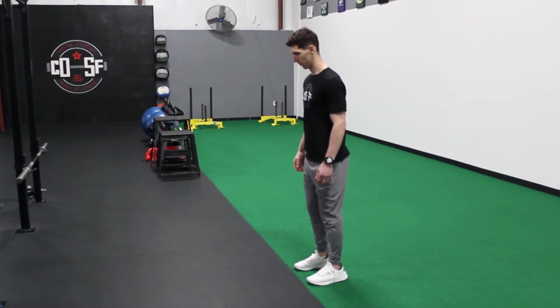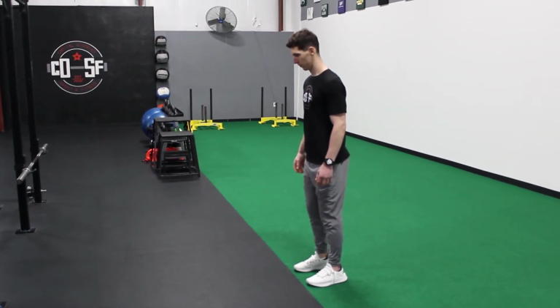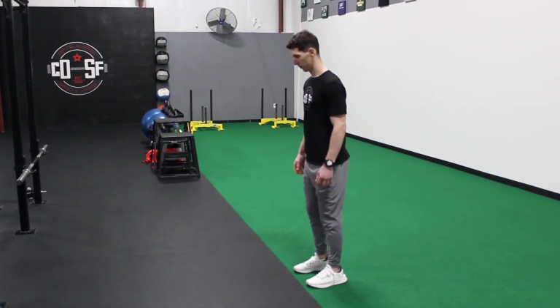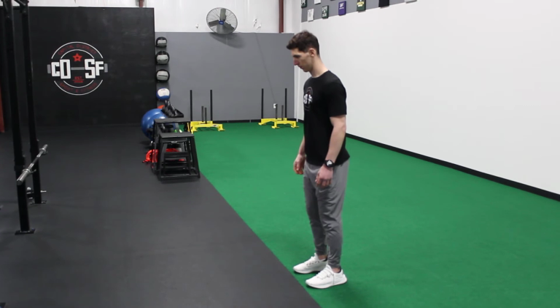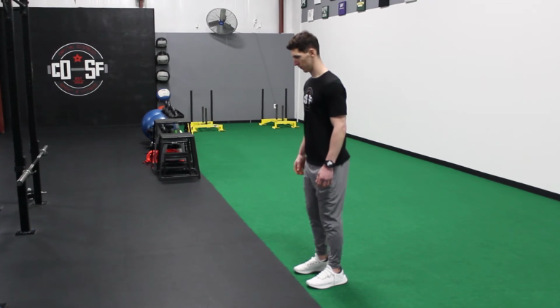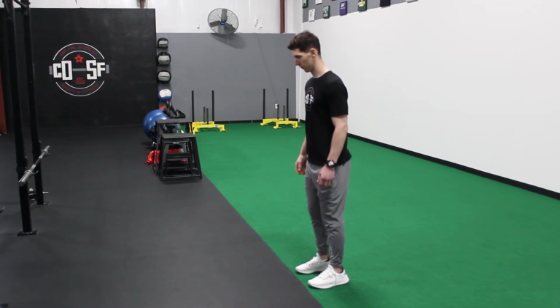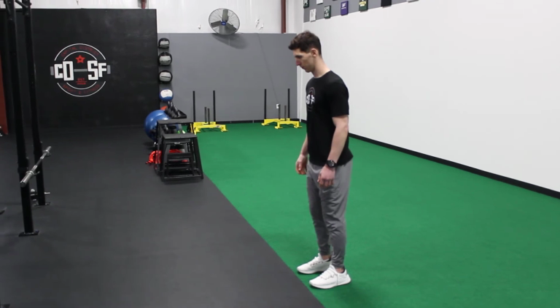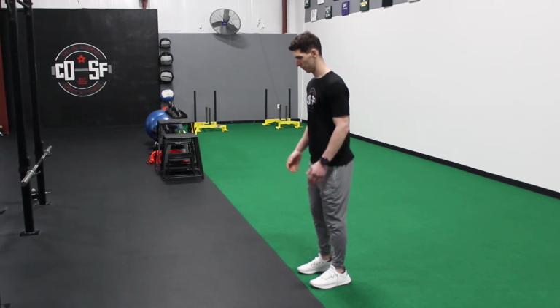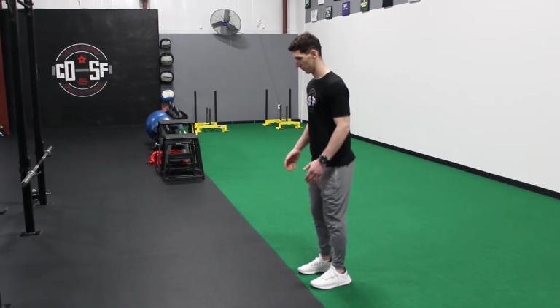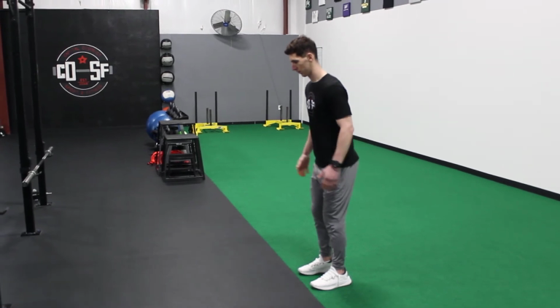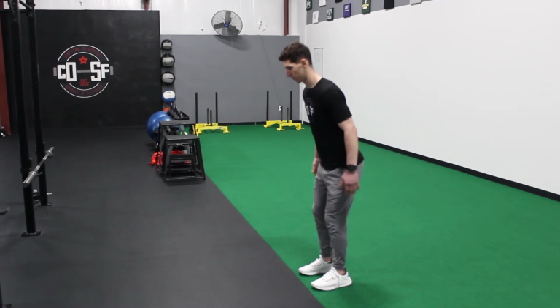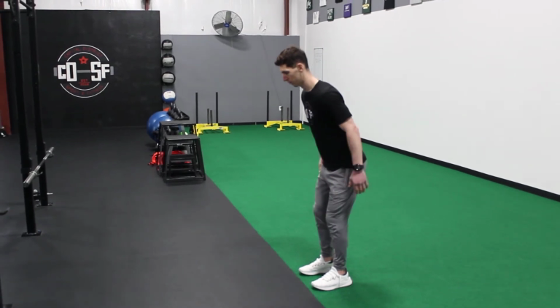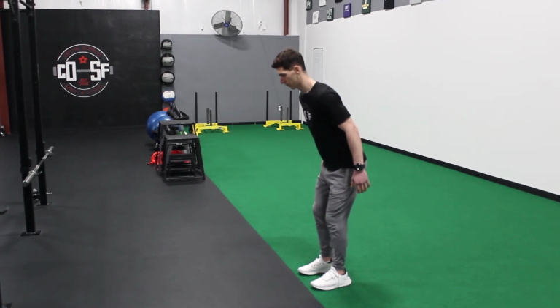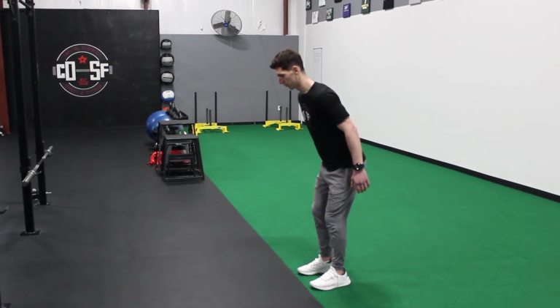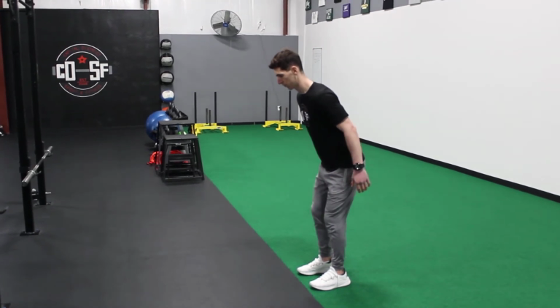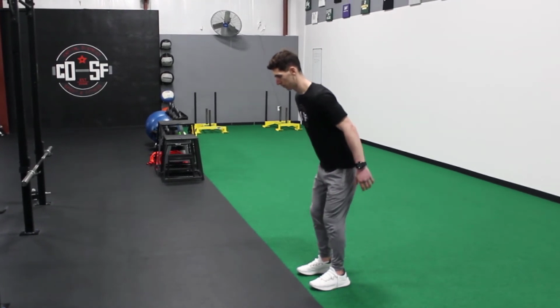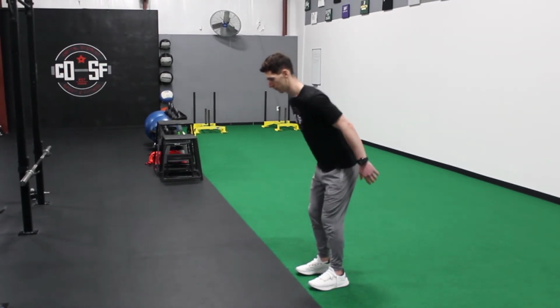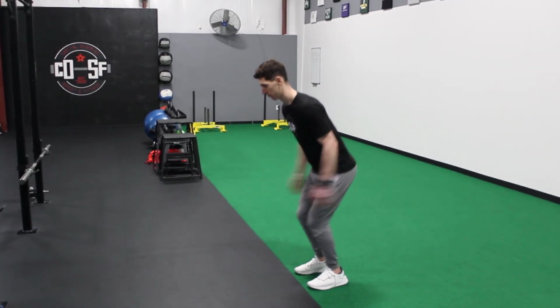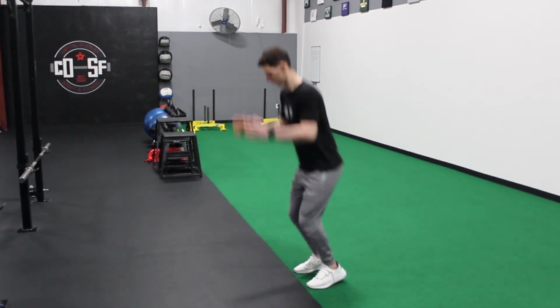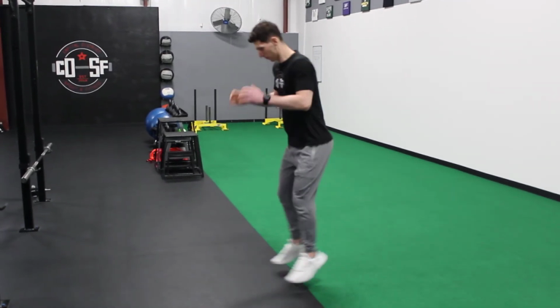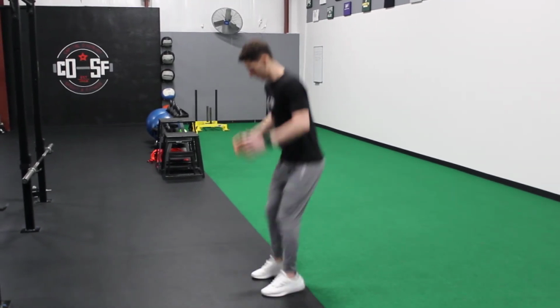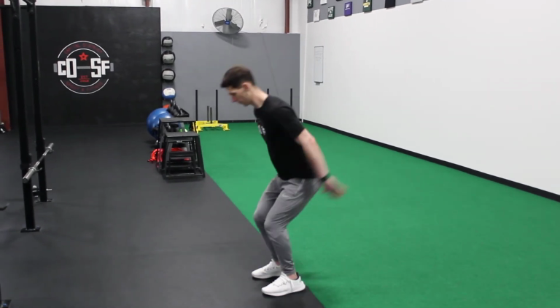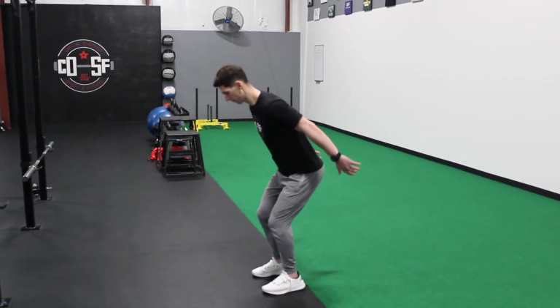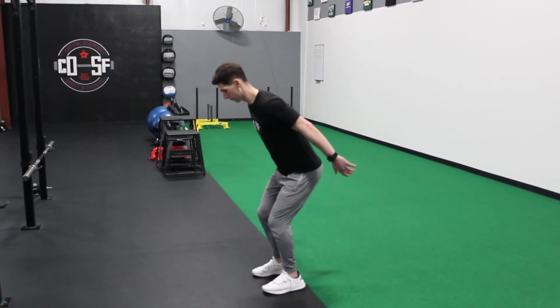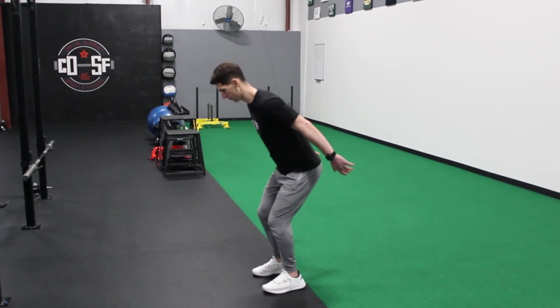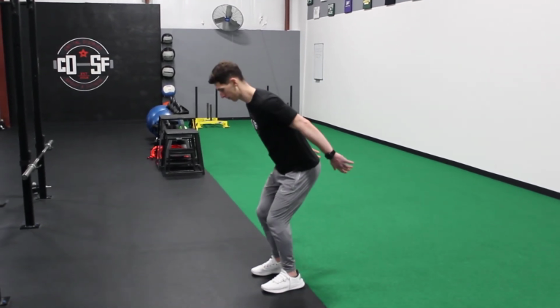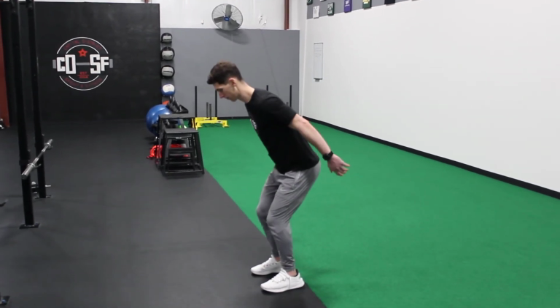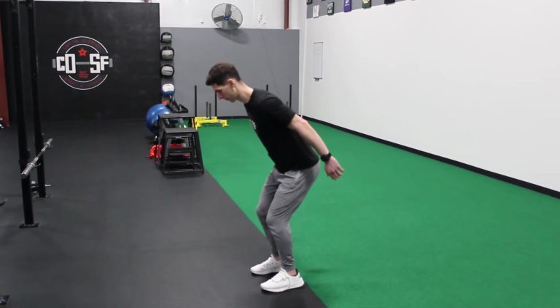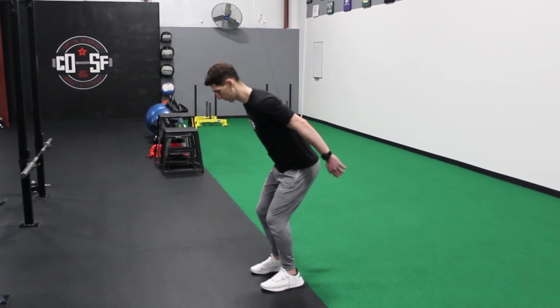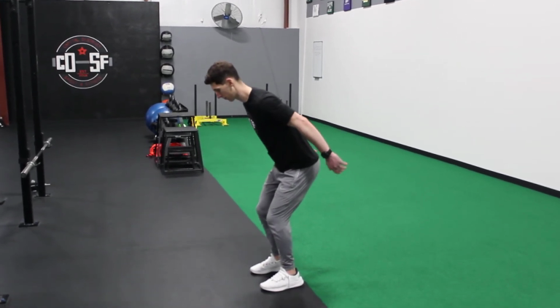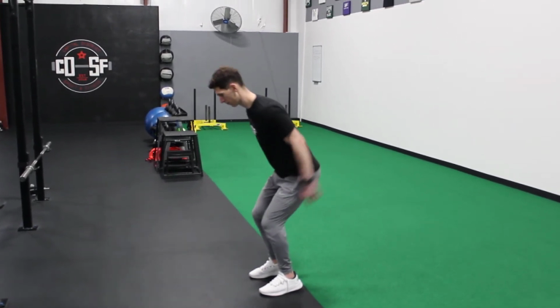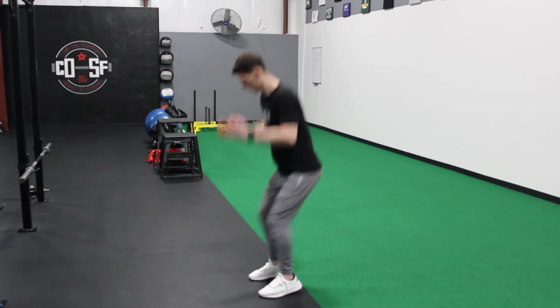You're going to load your hips, load your hands back. You're going to jump over that line, stick the landing, do the same thing backwards.